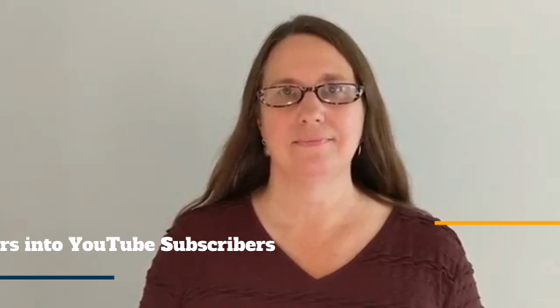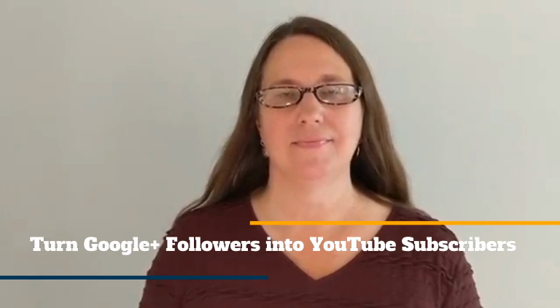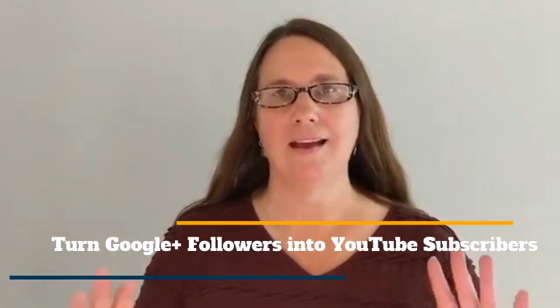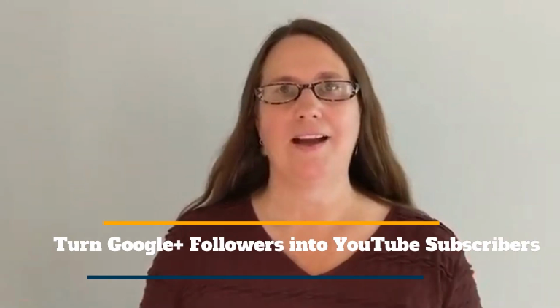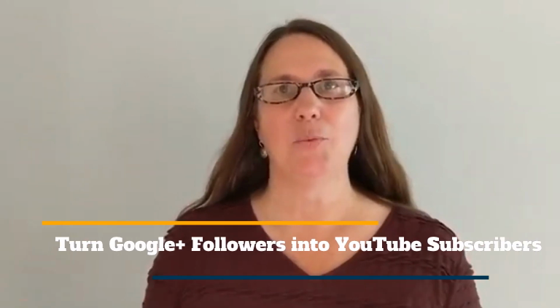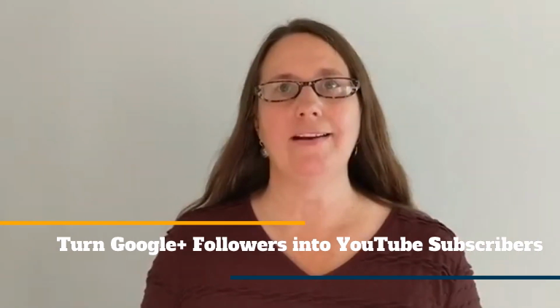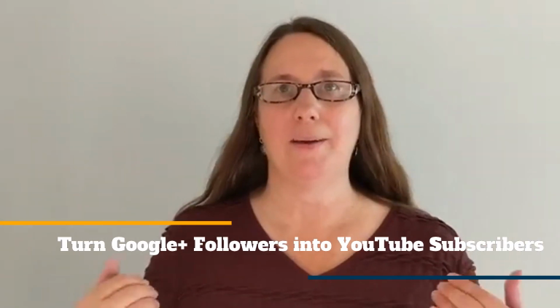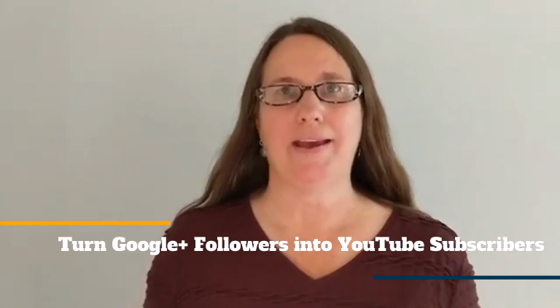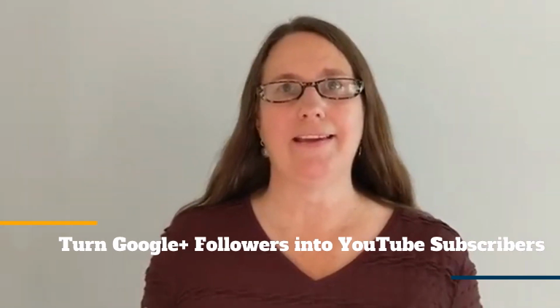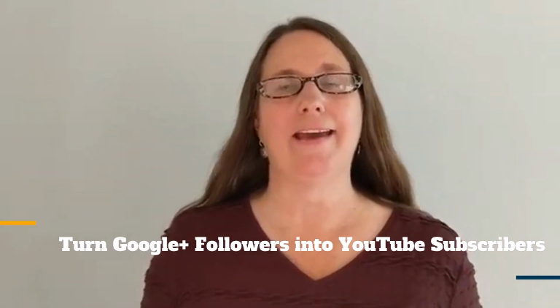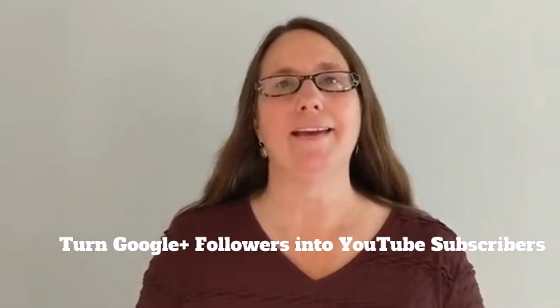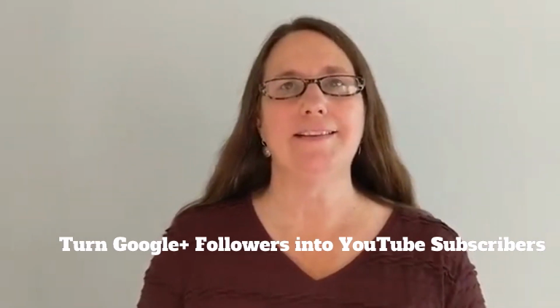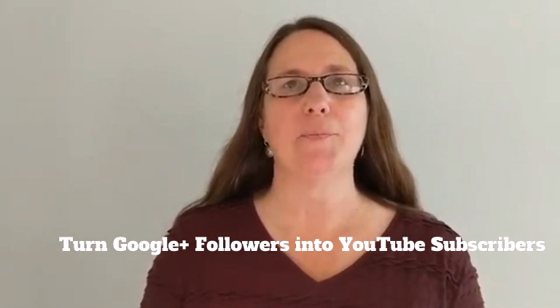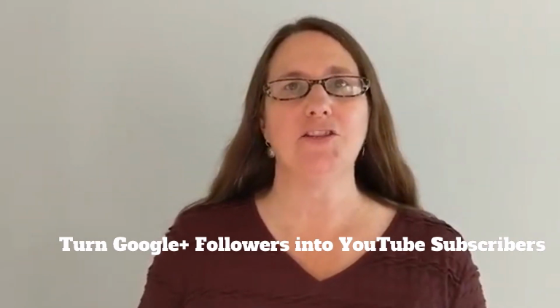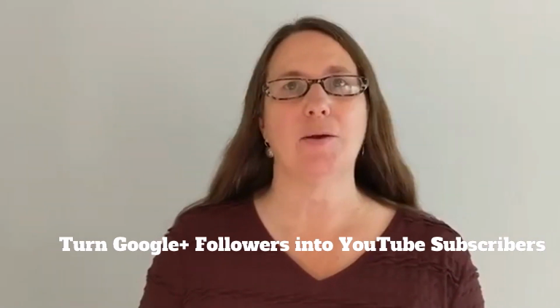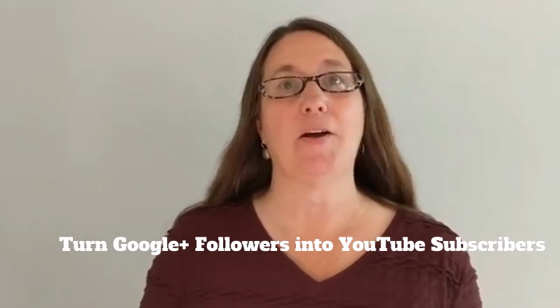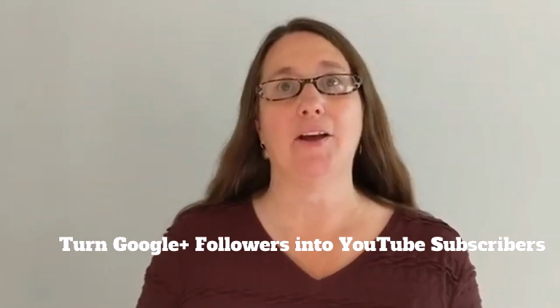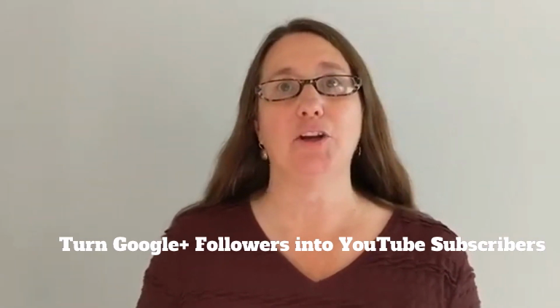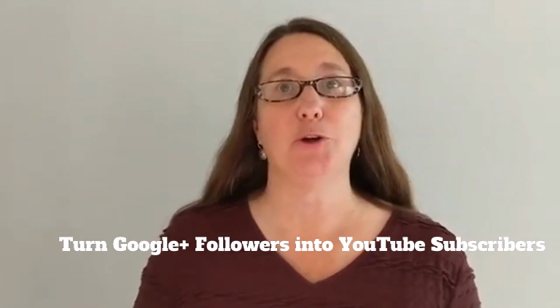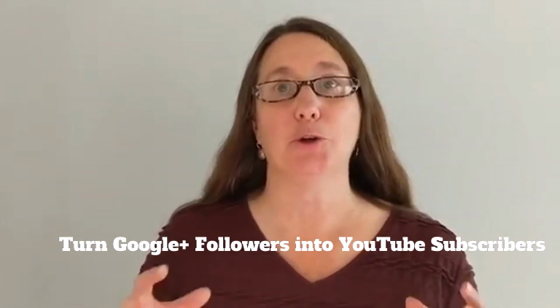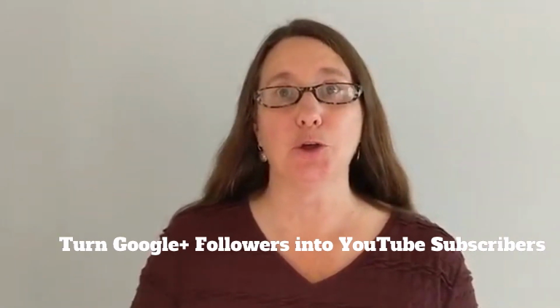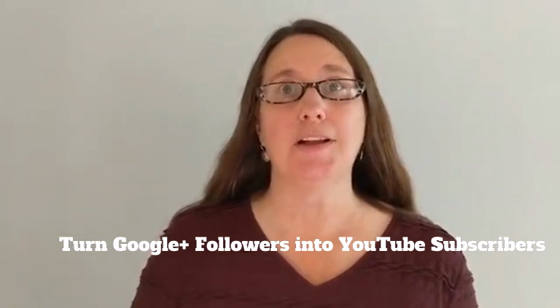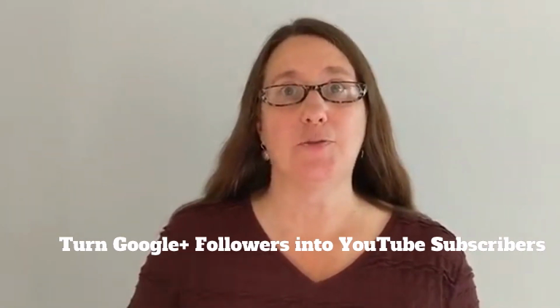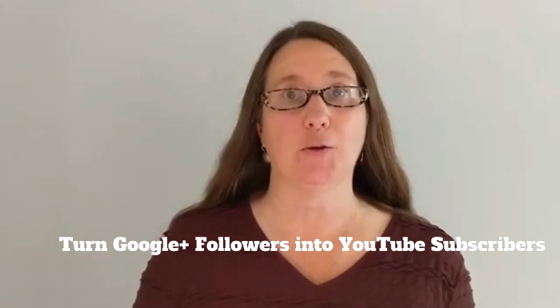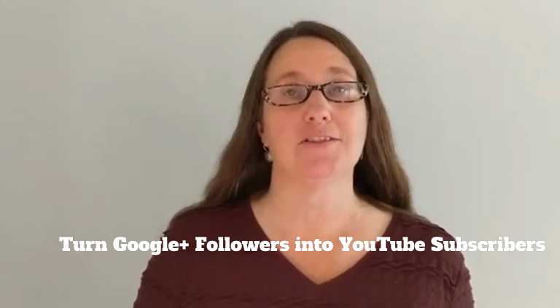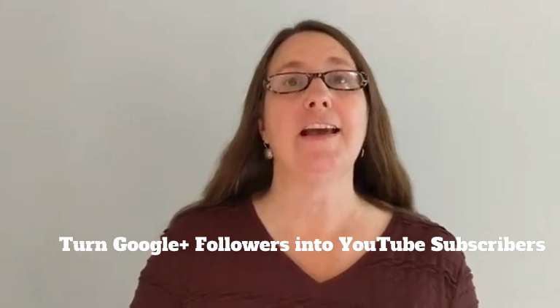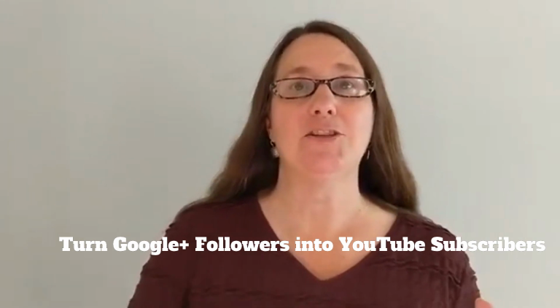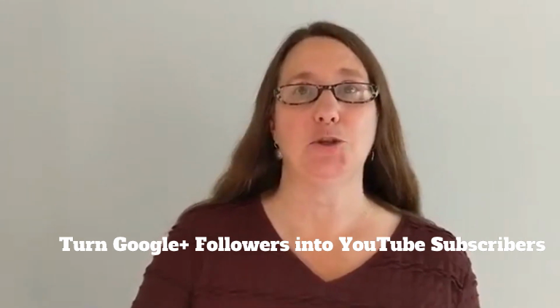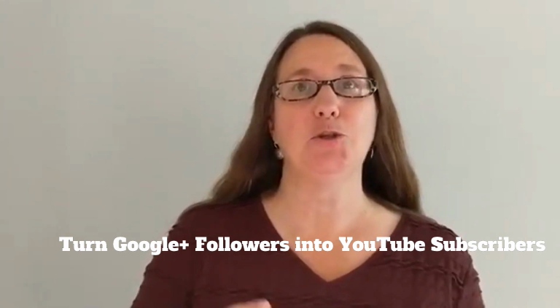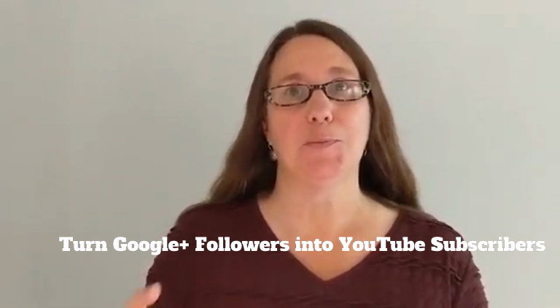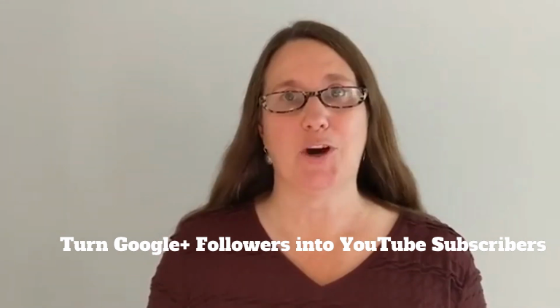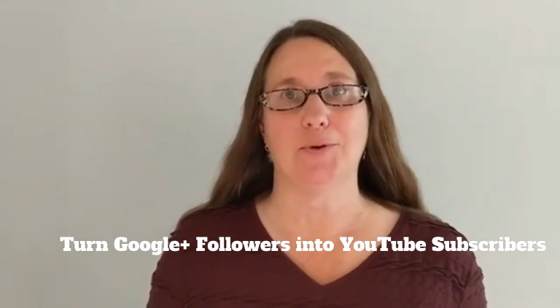Hi everyone, I'm Peggy Kay and today I'm going to talk about how to convert your Google Plus followers into YouTube subscribers.